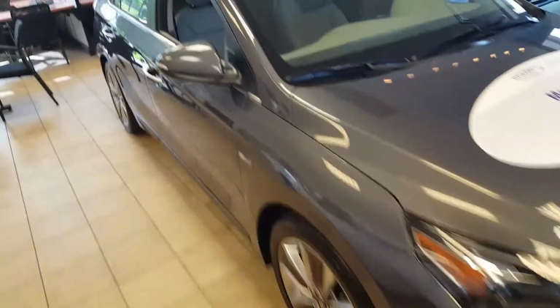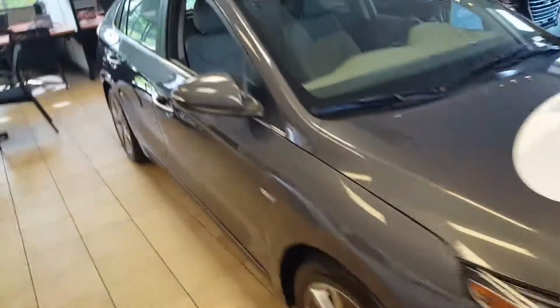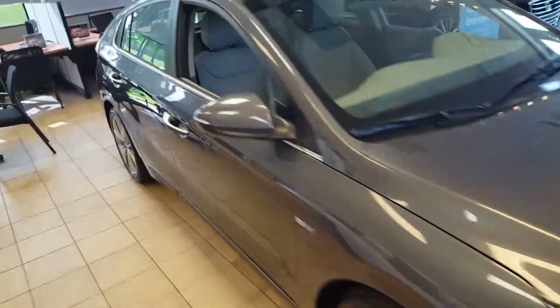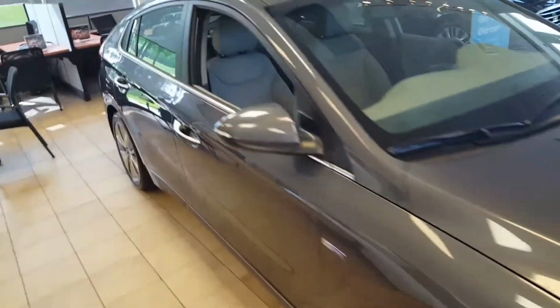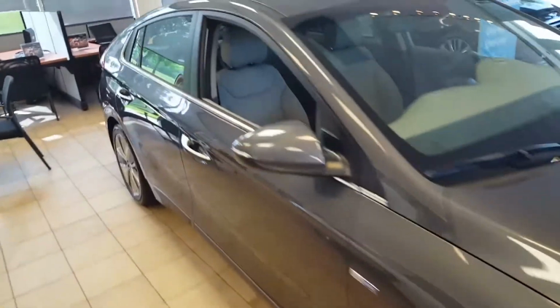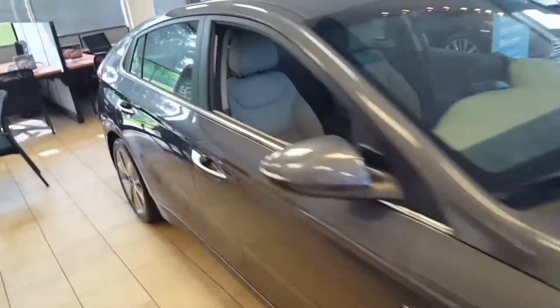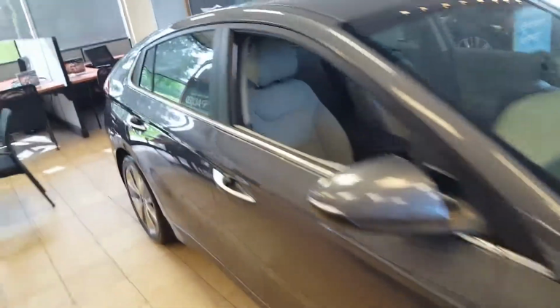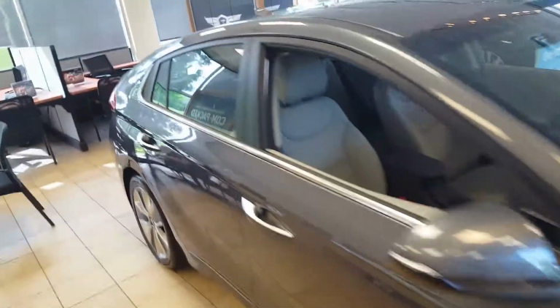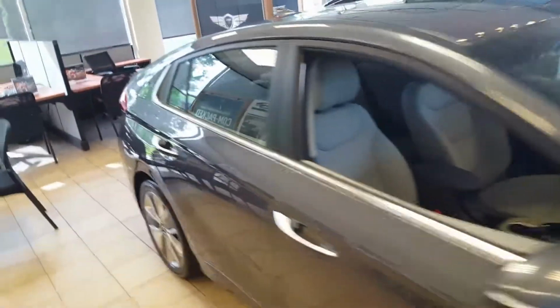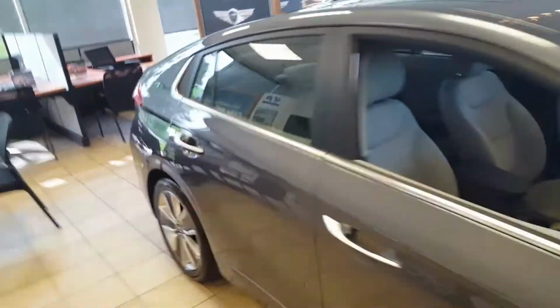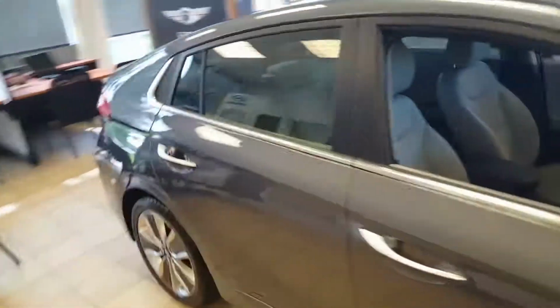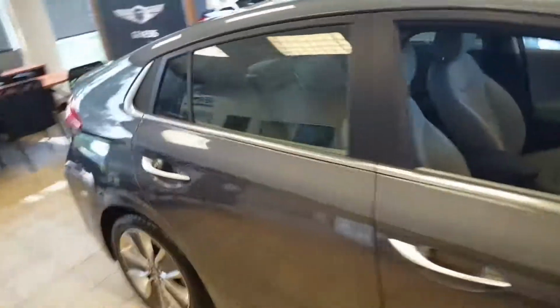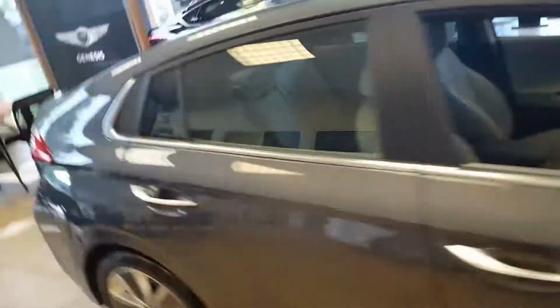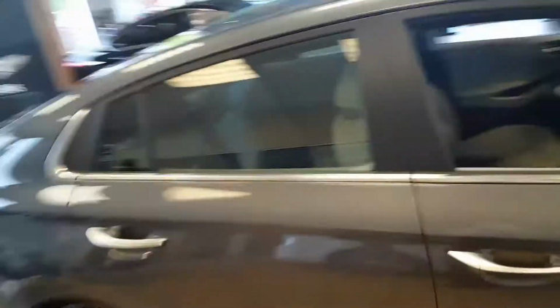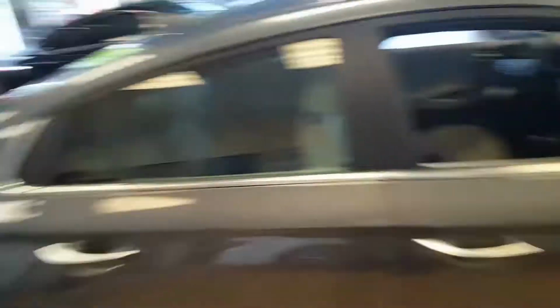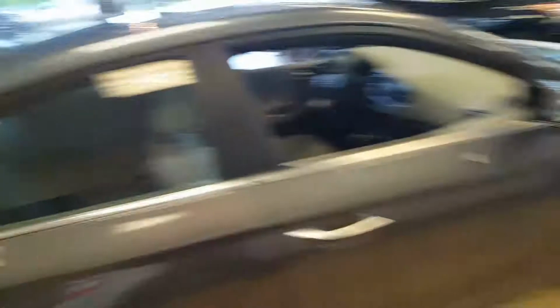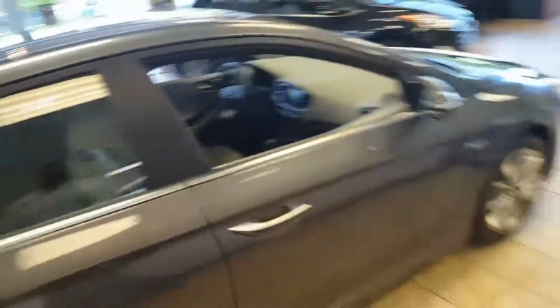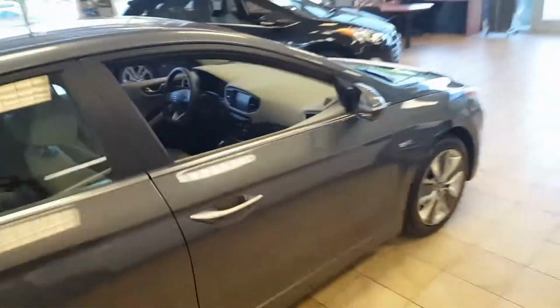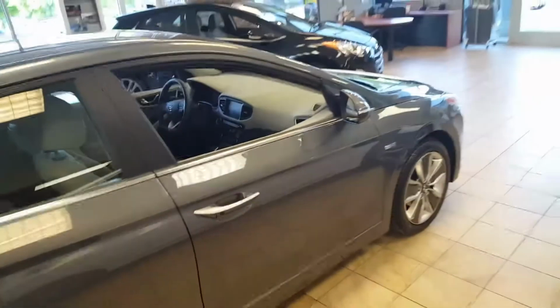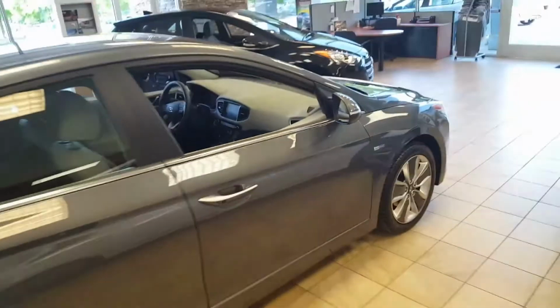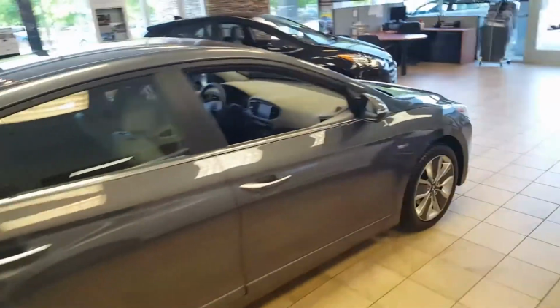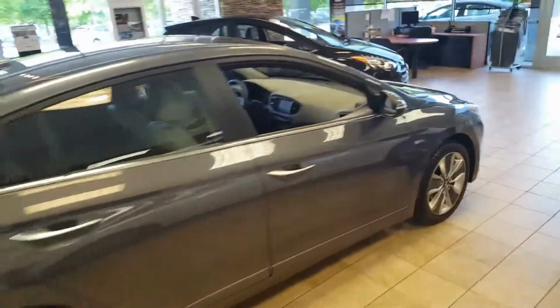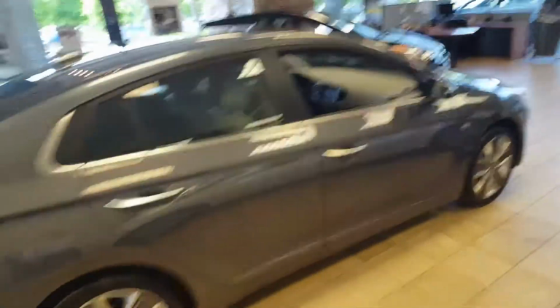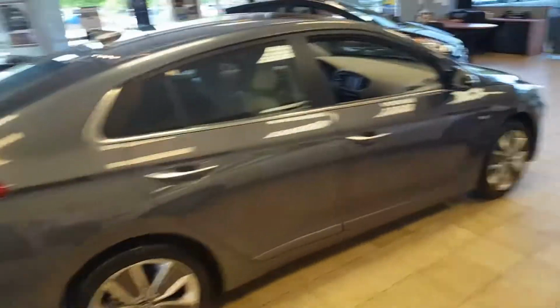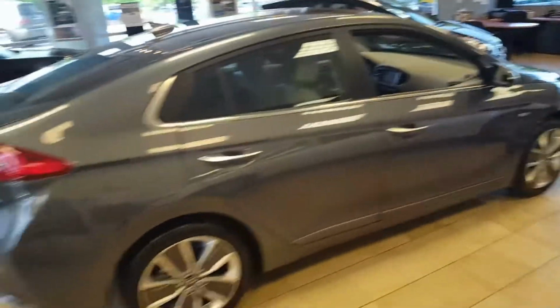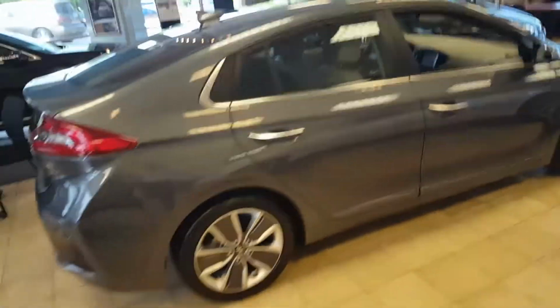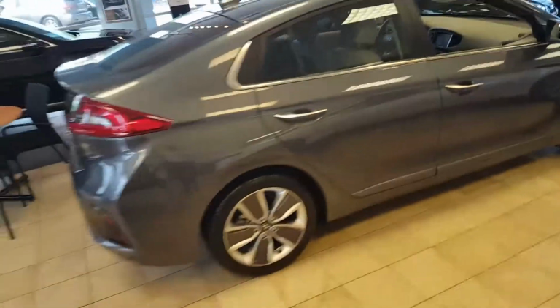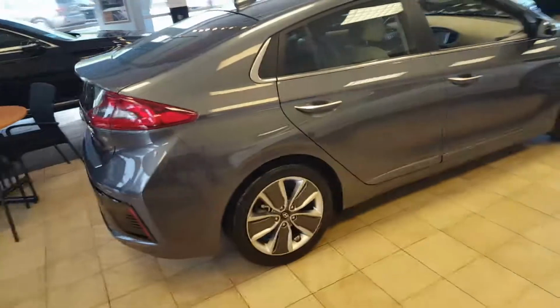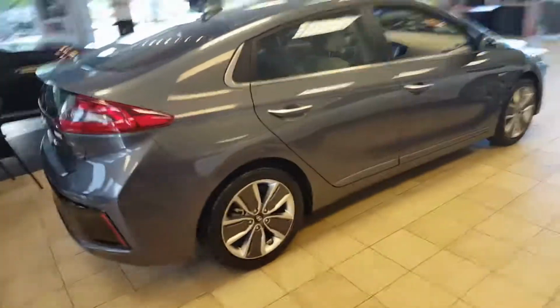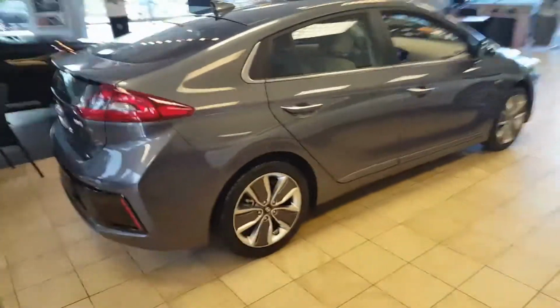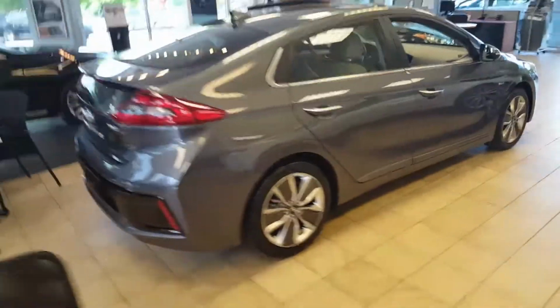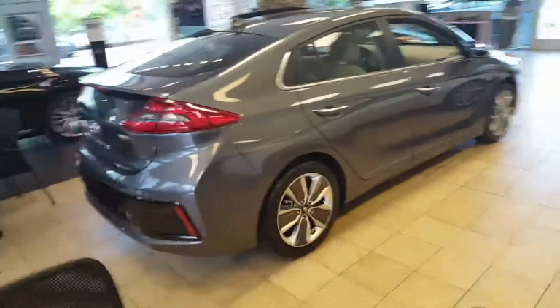It comes with America's Best Warranty, and on top of that you get a lifetime warranty on the hybrid battery, which no one else offers.